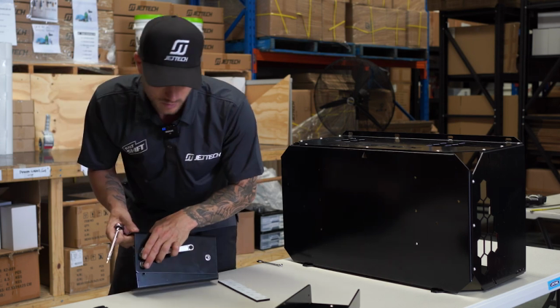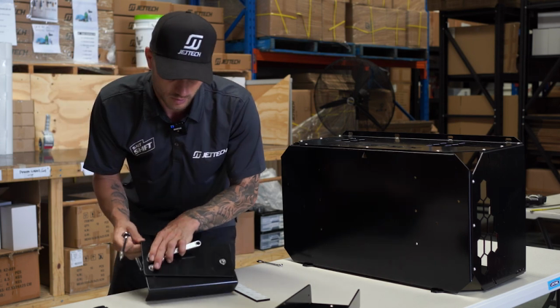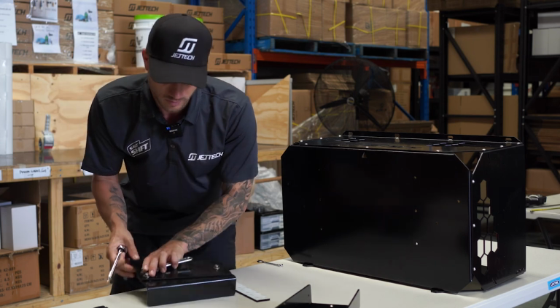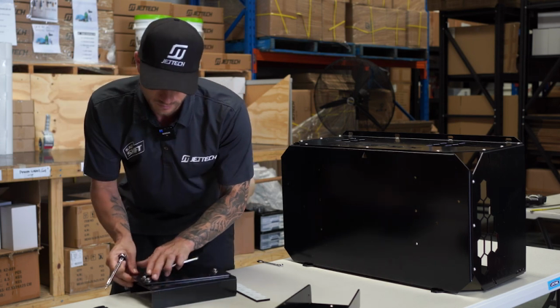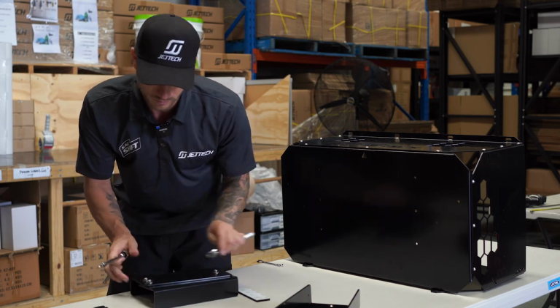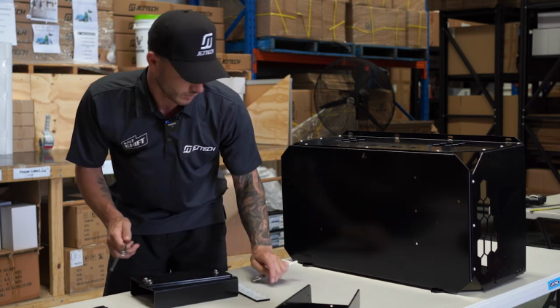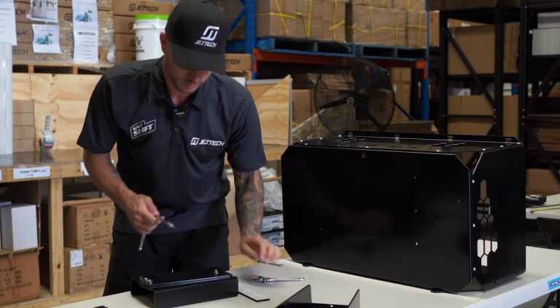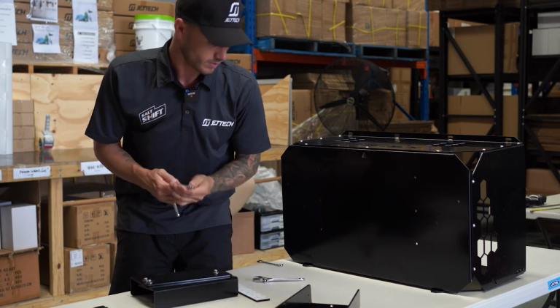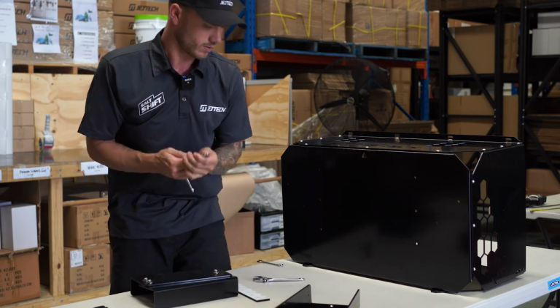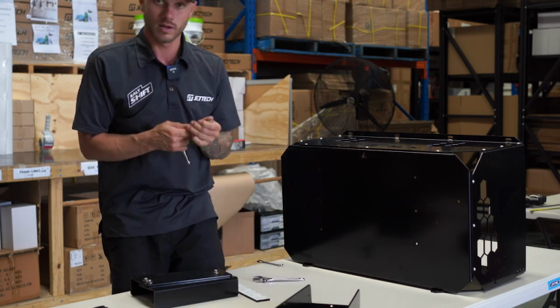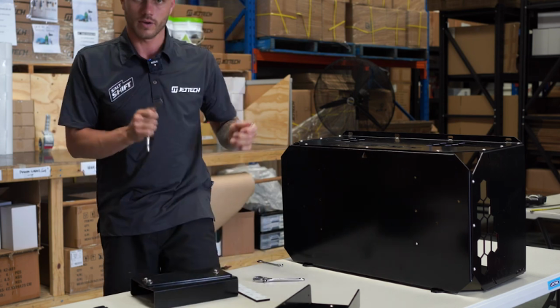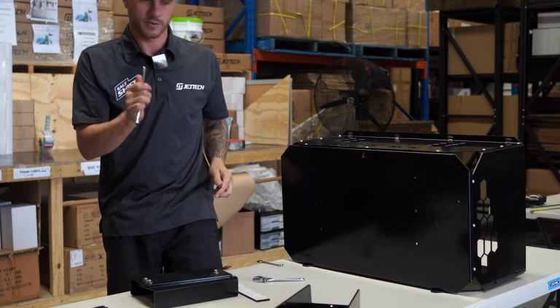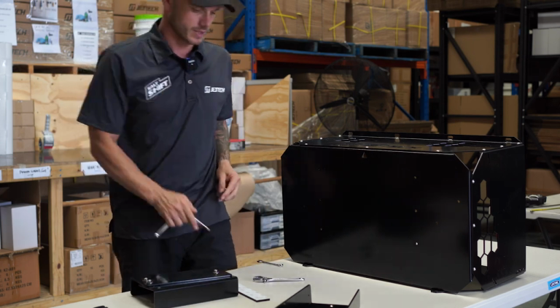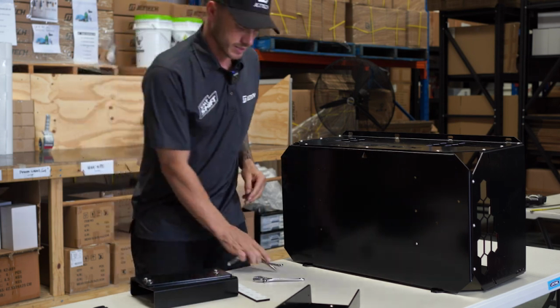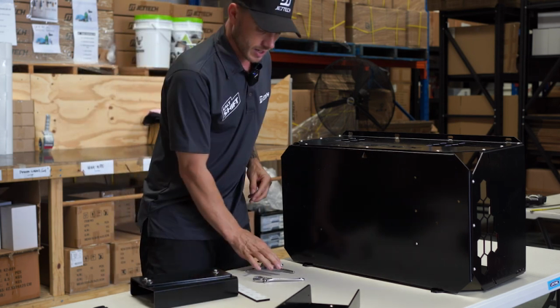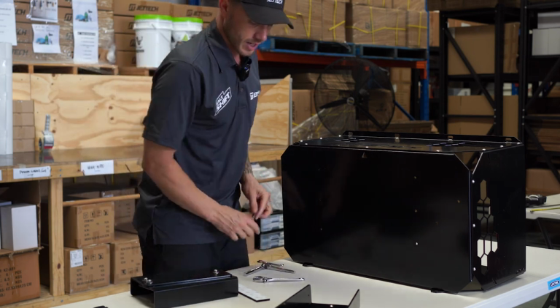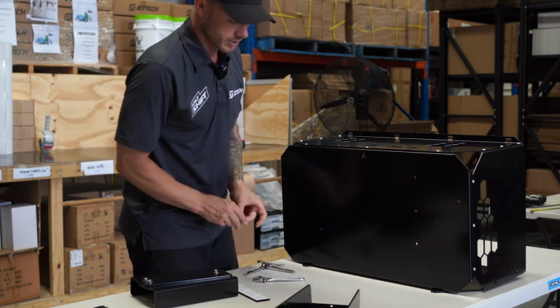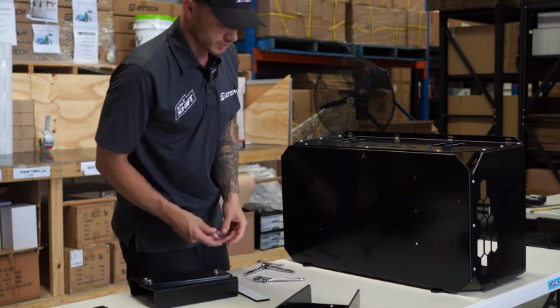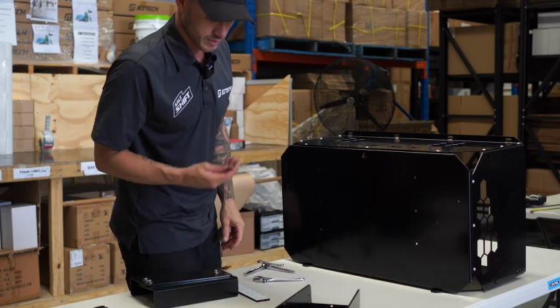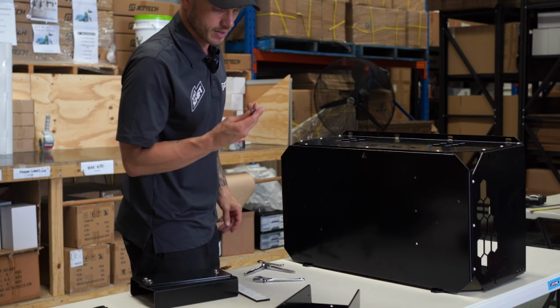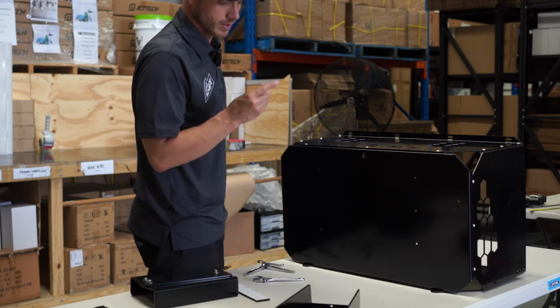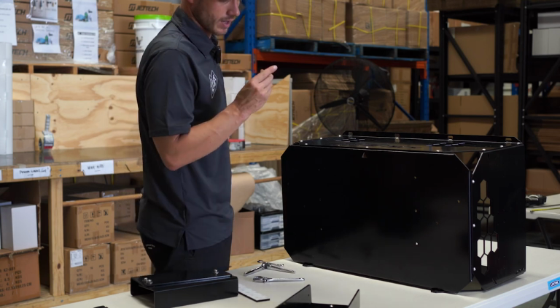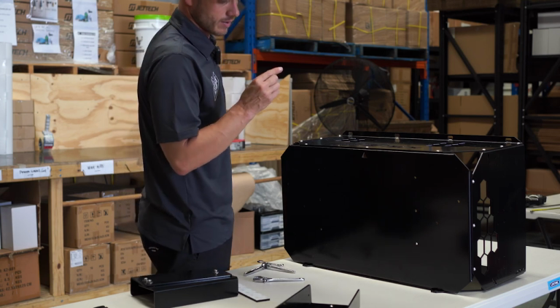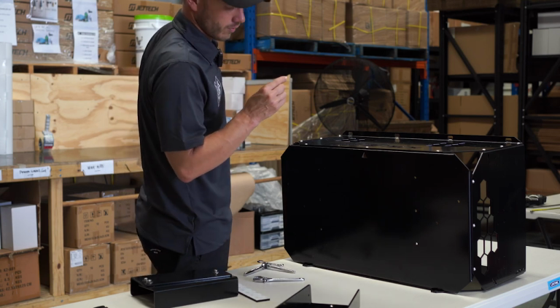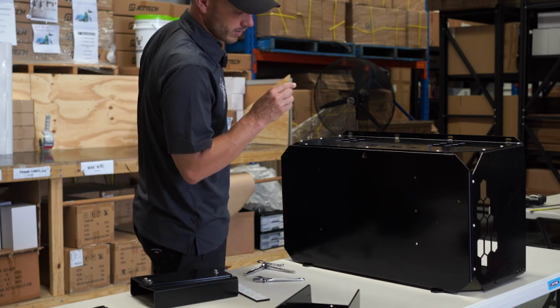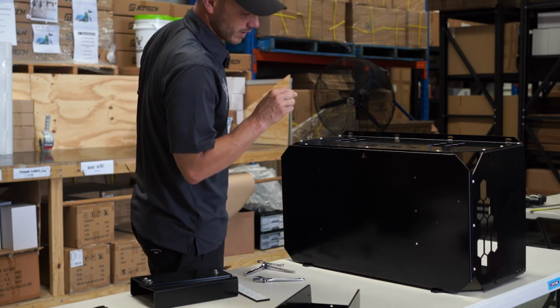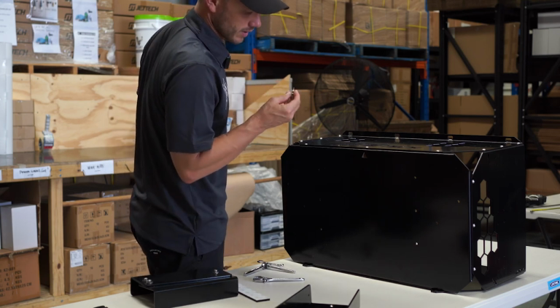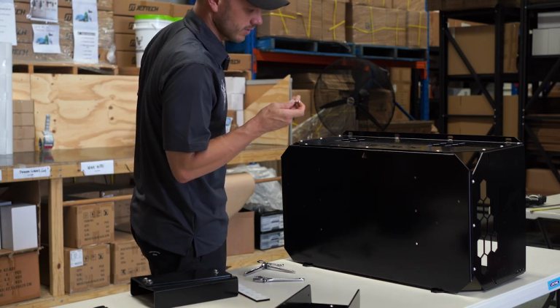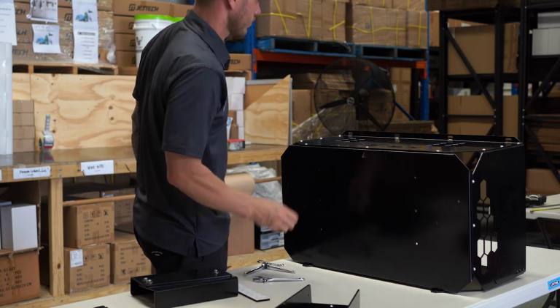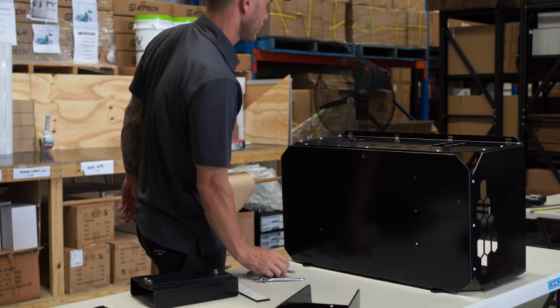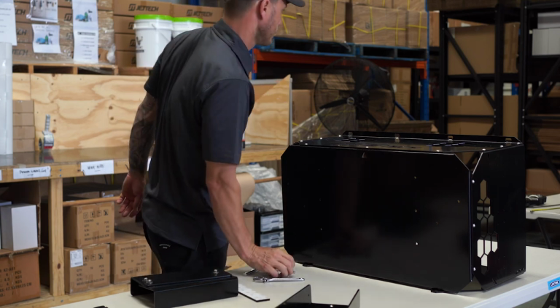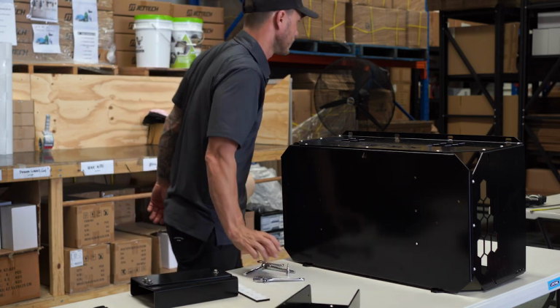I fibbed at the start — you actually need a 10mm spanner and a 4mm allen key, not a 3mm. Oopsie.